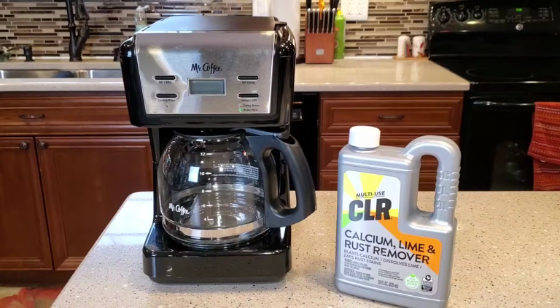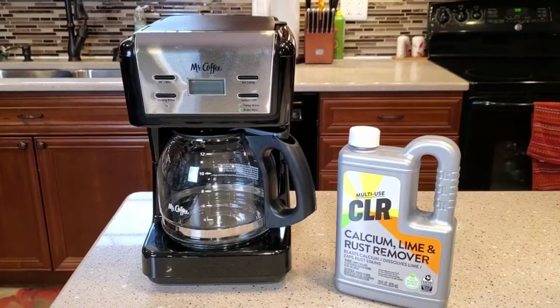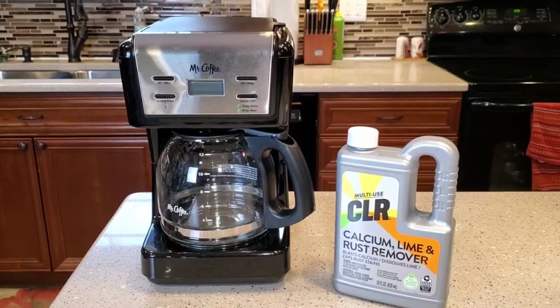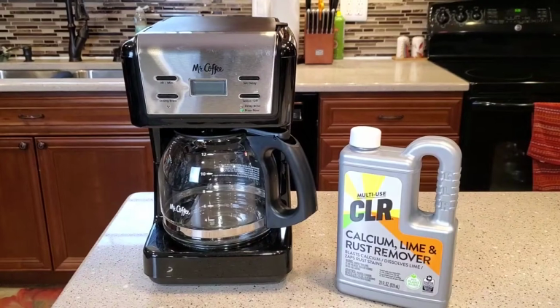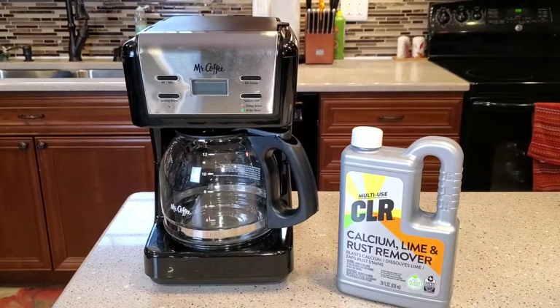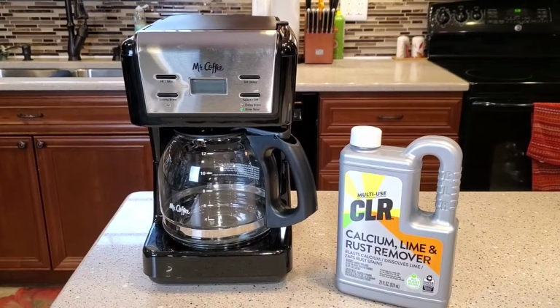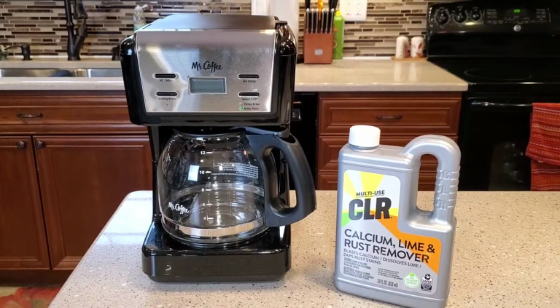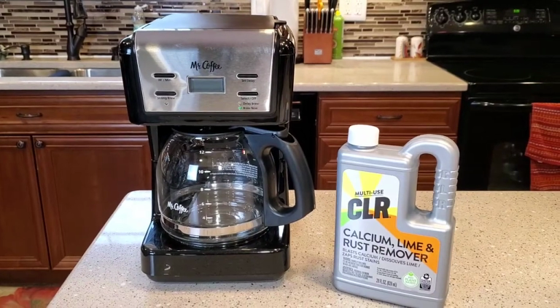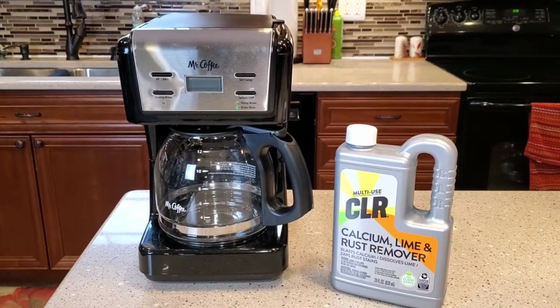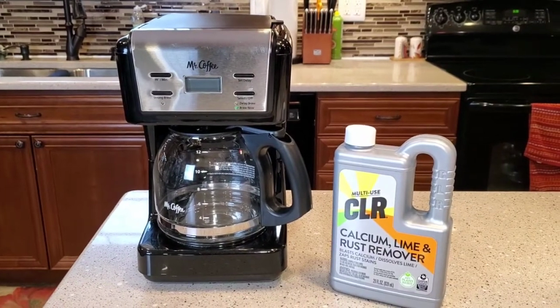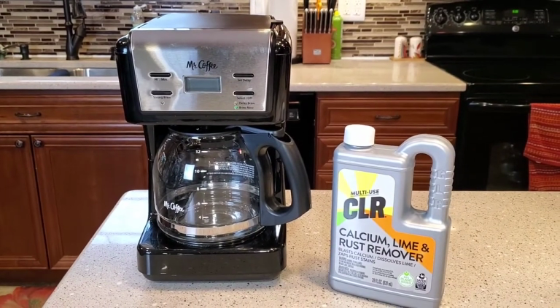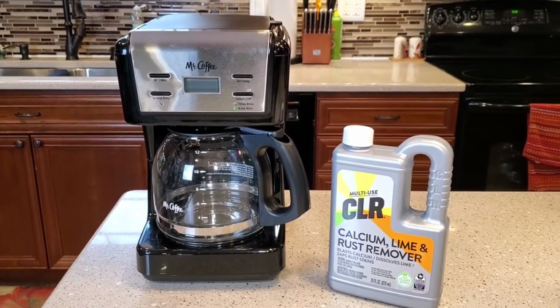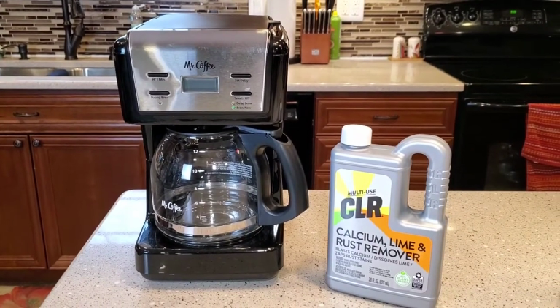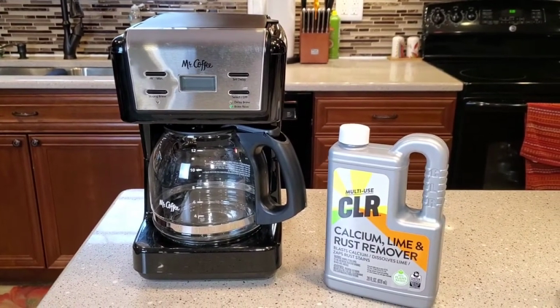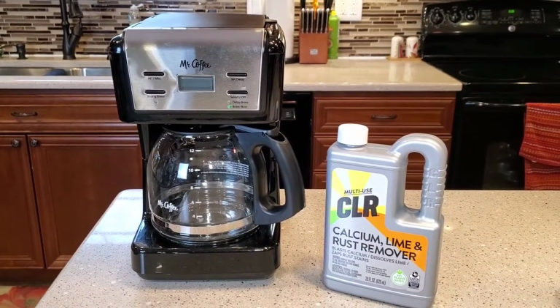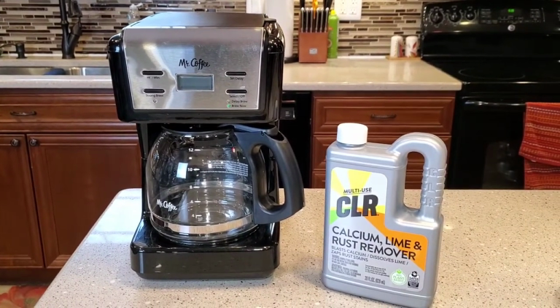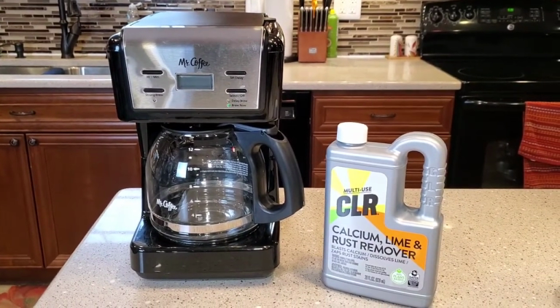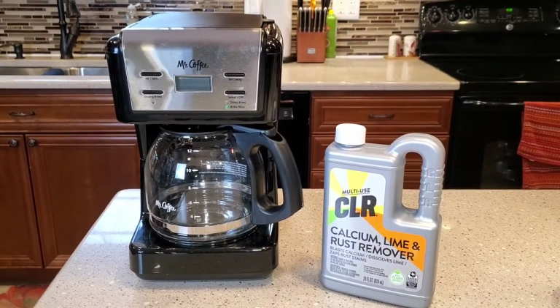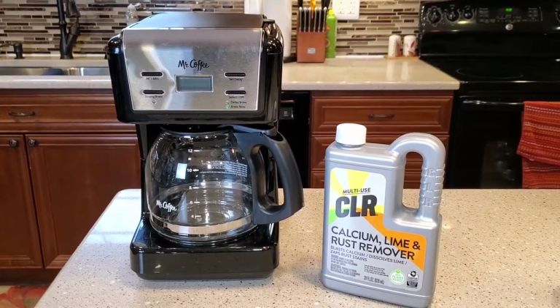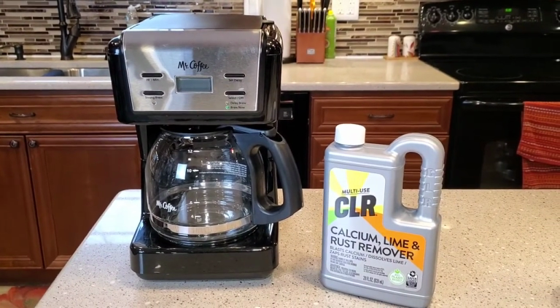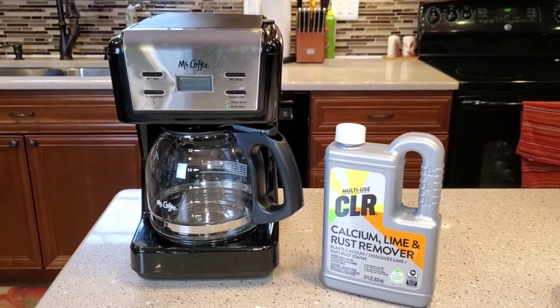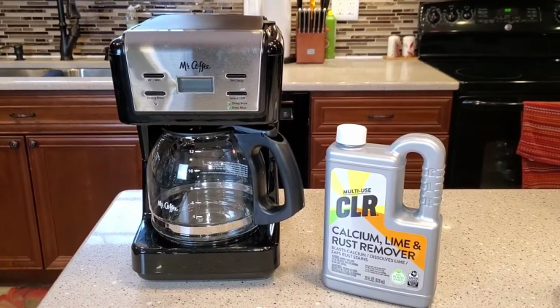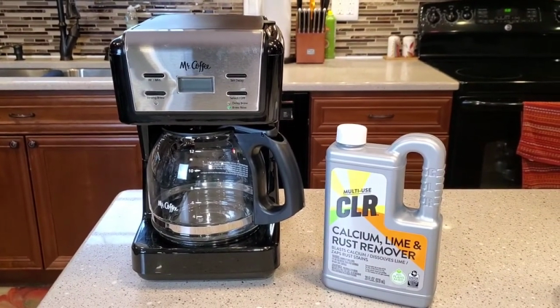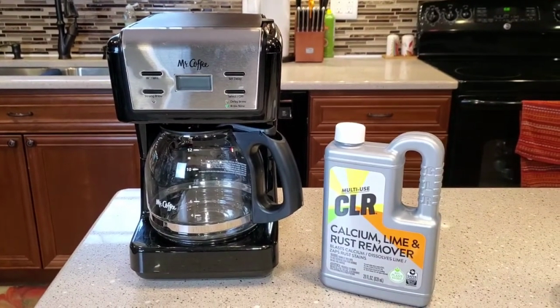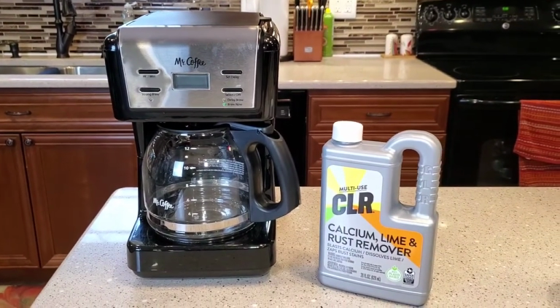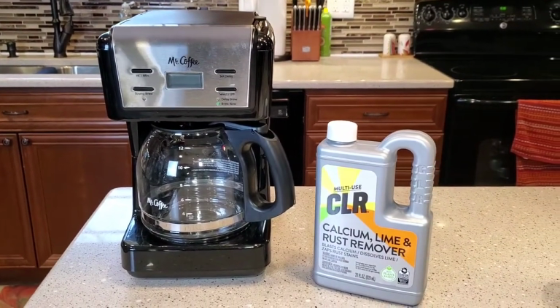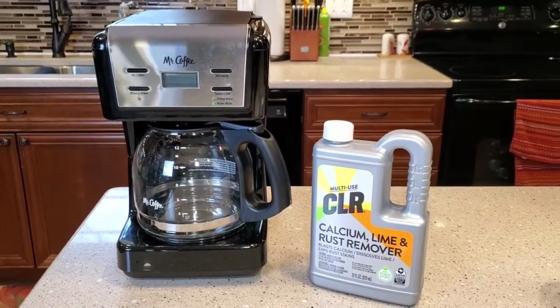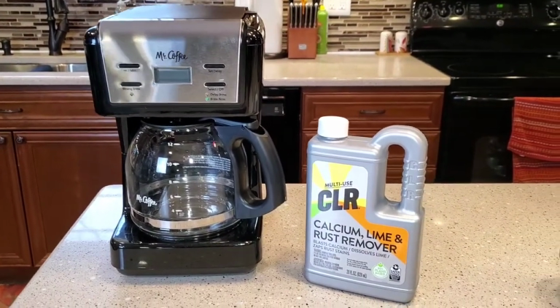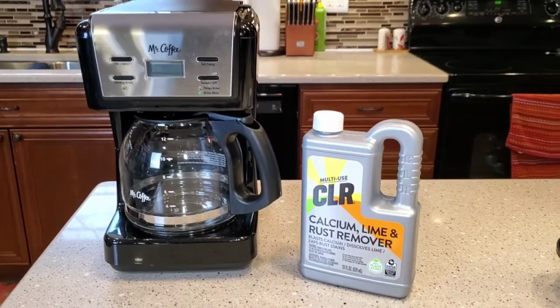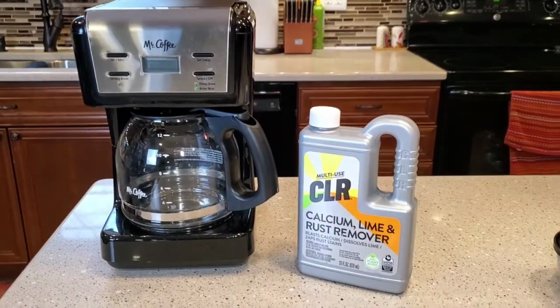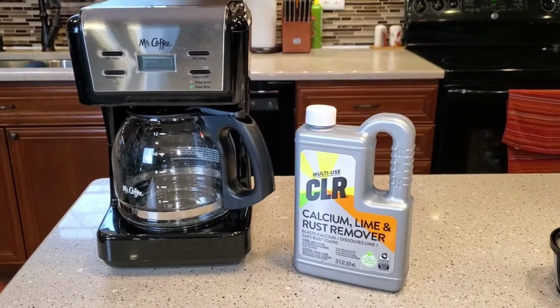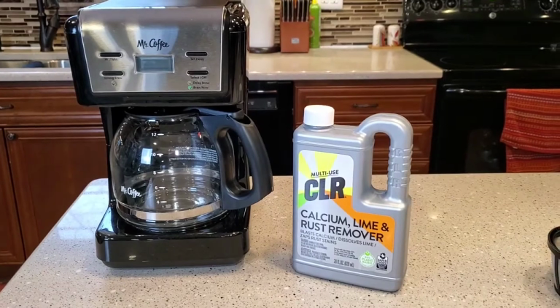Hello everyone, this is Just a Dad. Today I'm going to show you how to clean a coffee maker with CLR.